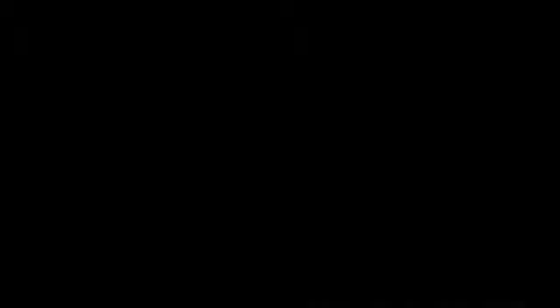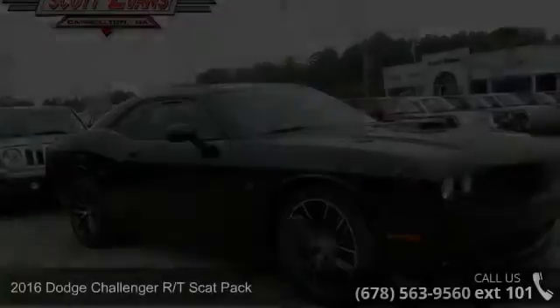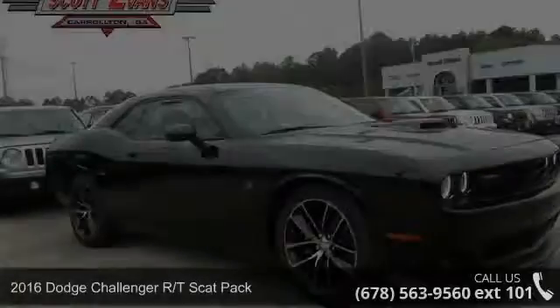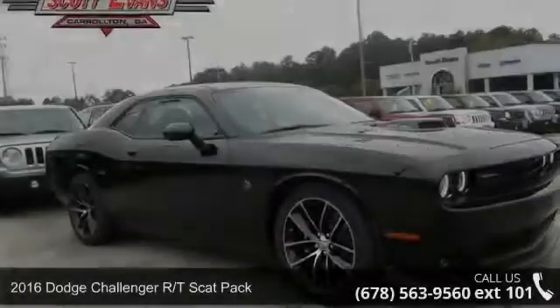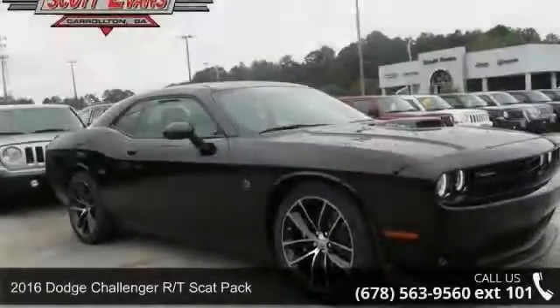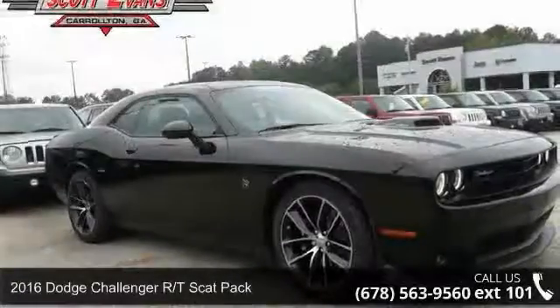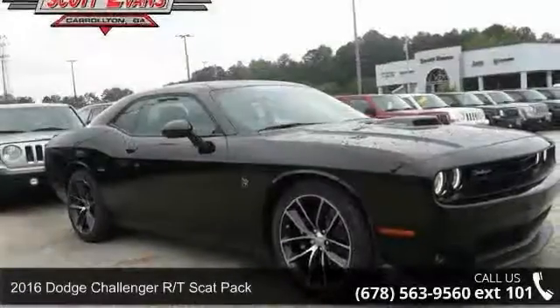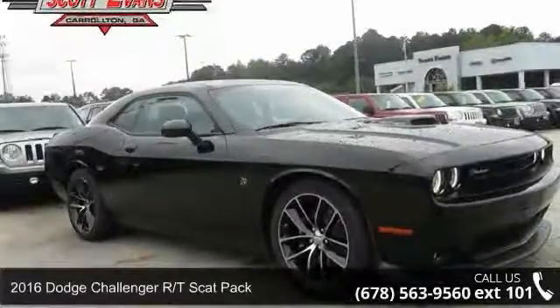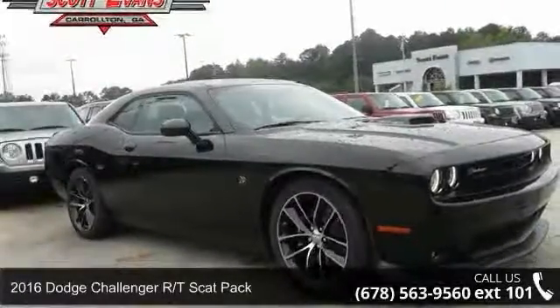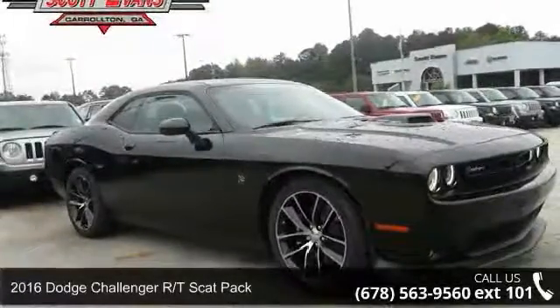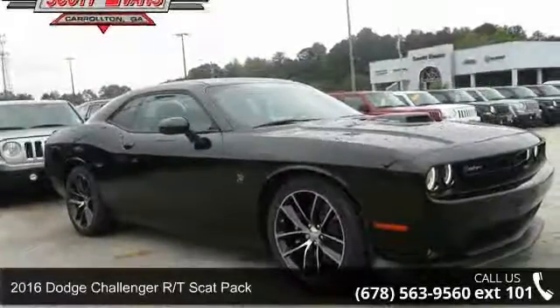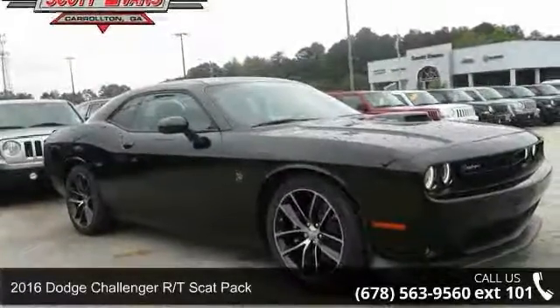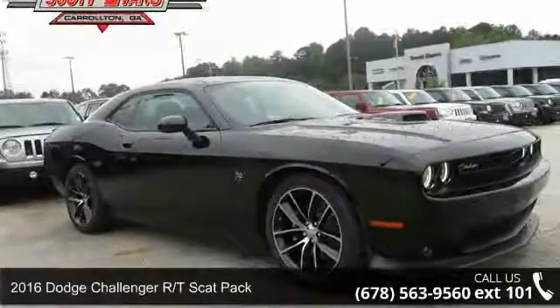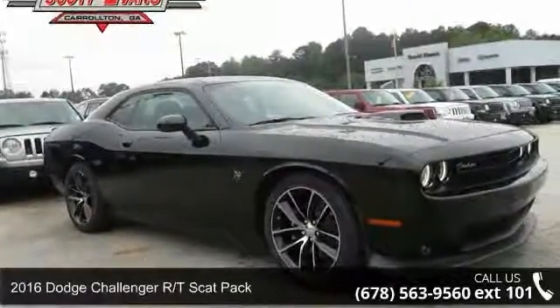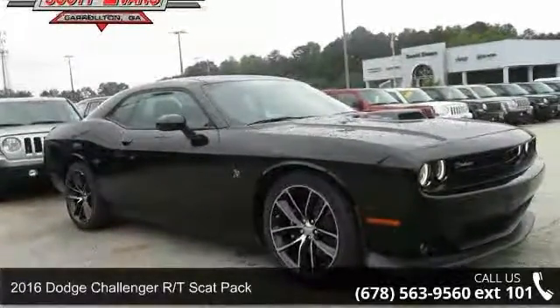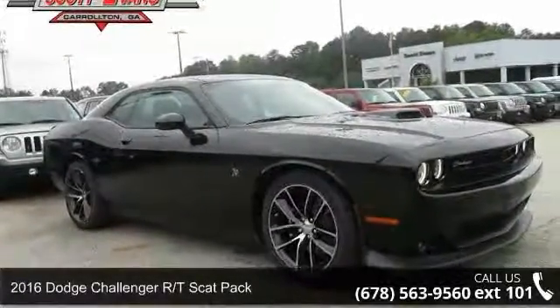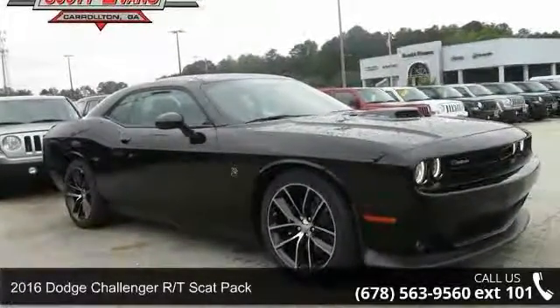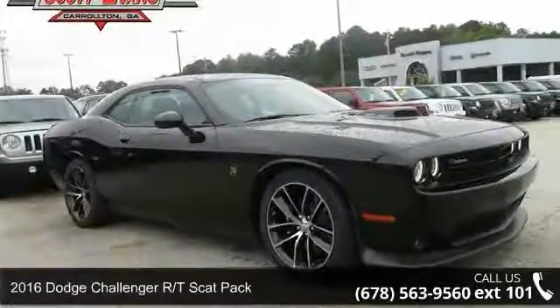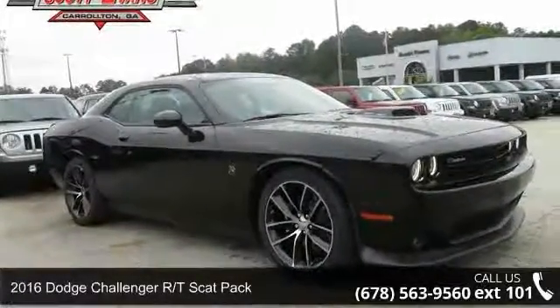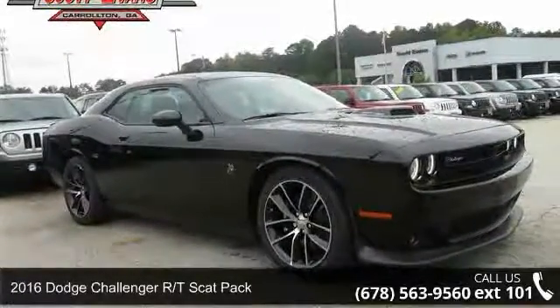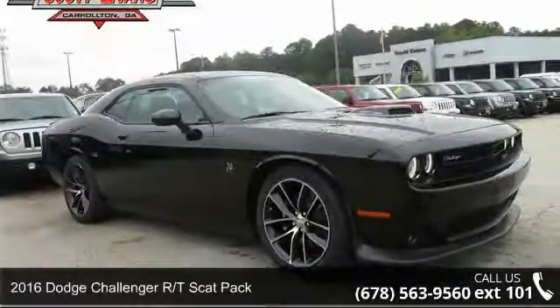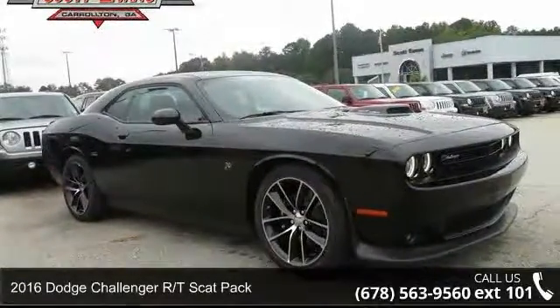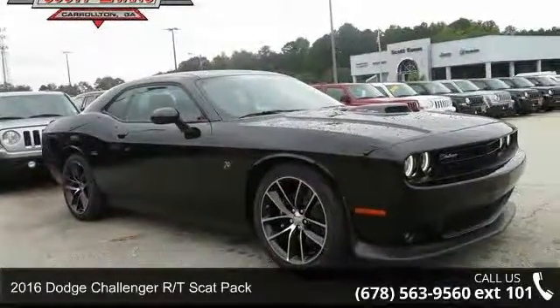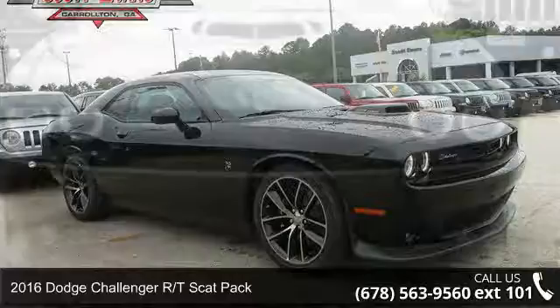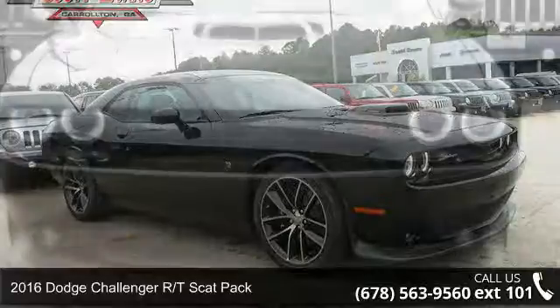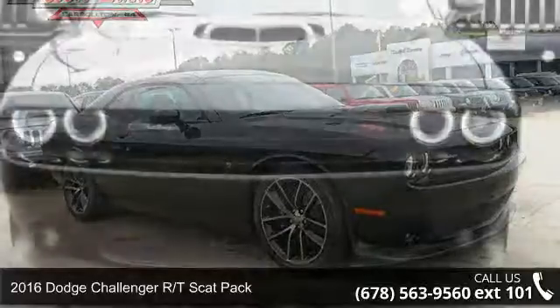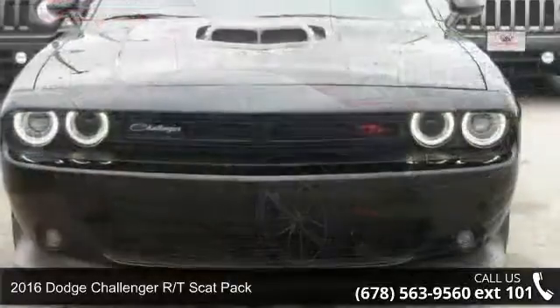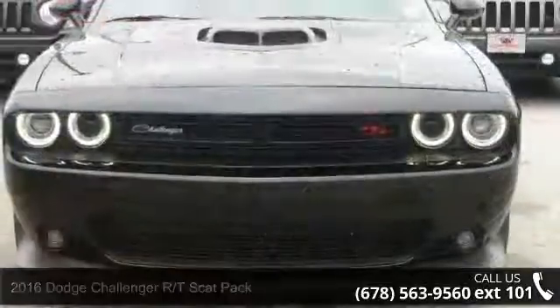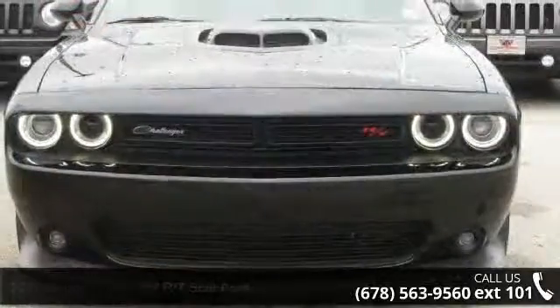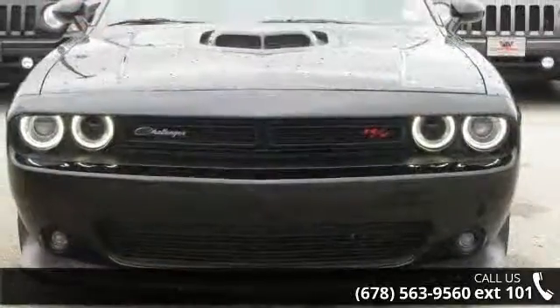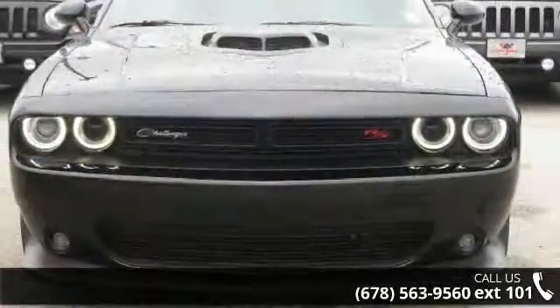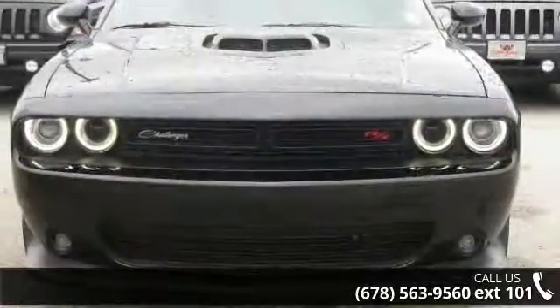Check out this 2016 Dodge Challenger. If you are looking for a first-rate auto, this one could be yours today.